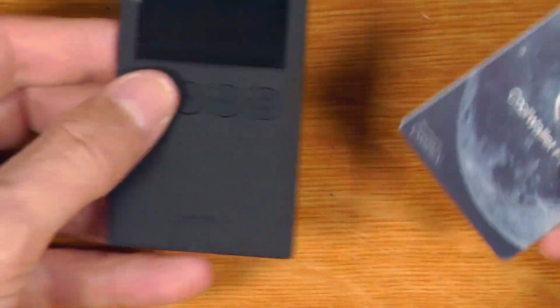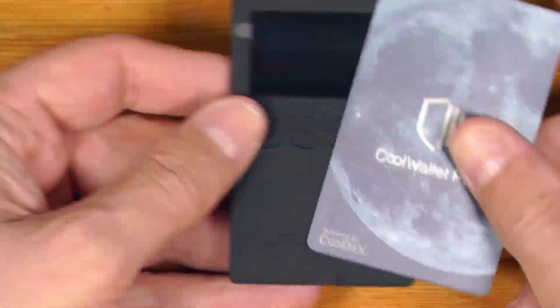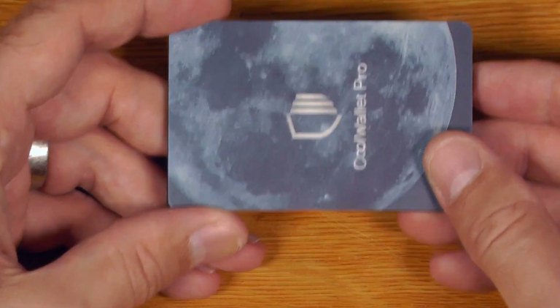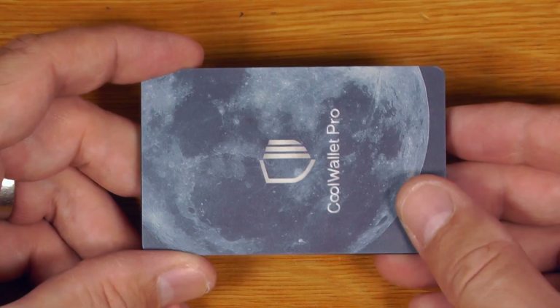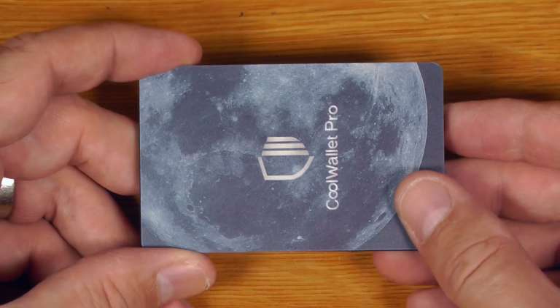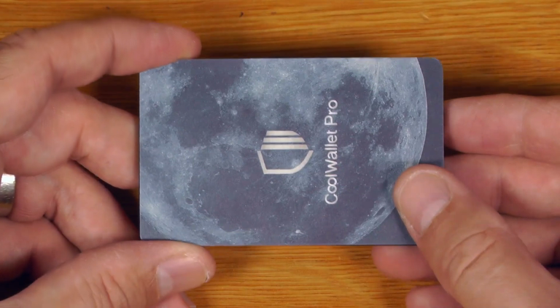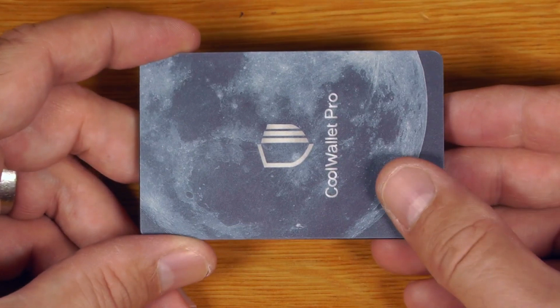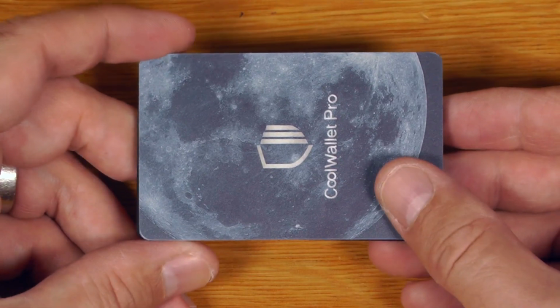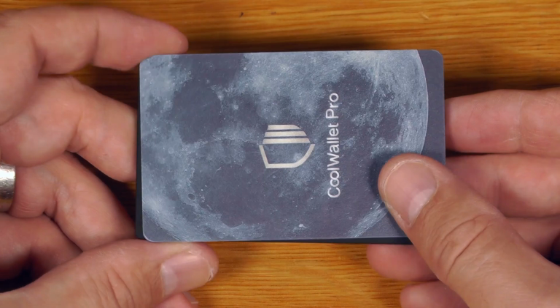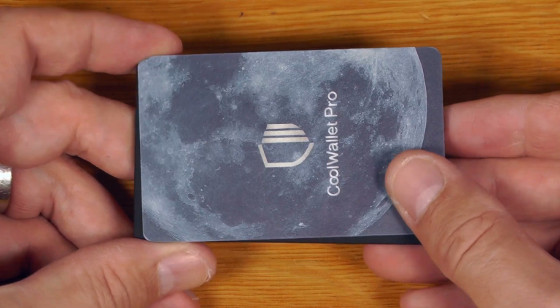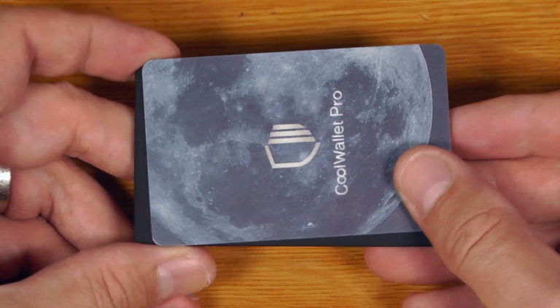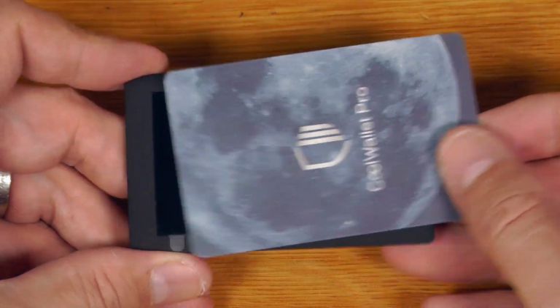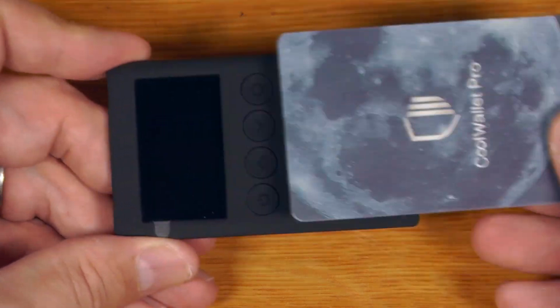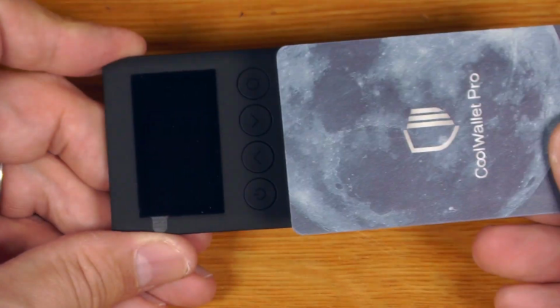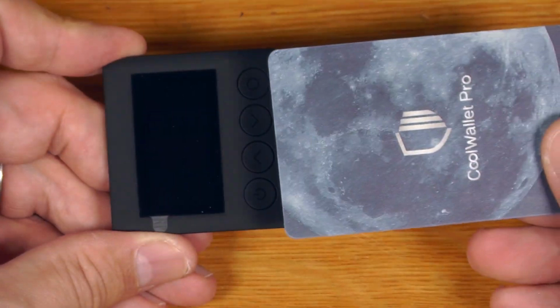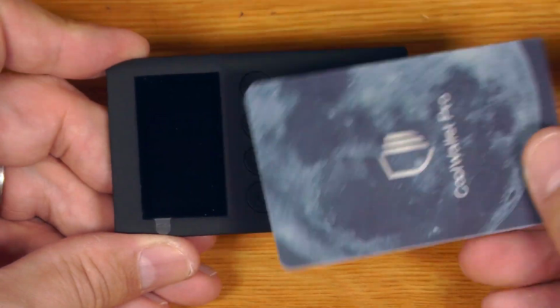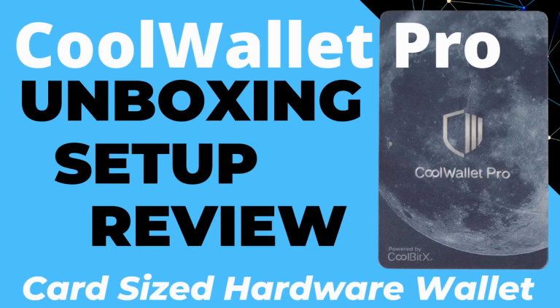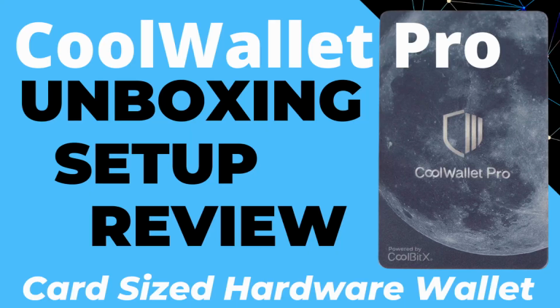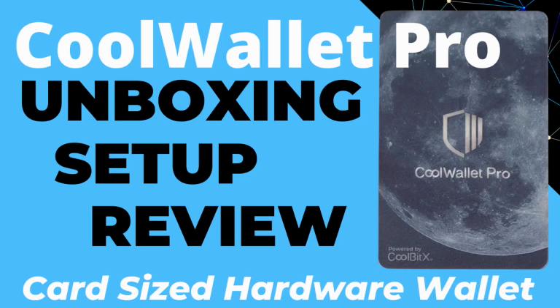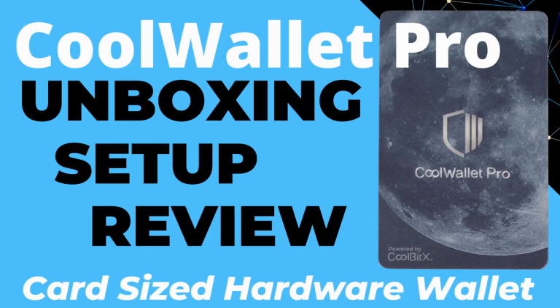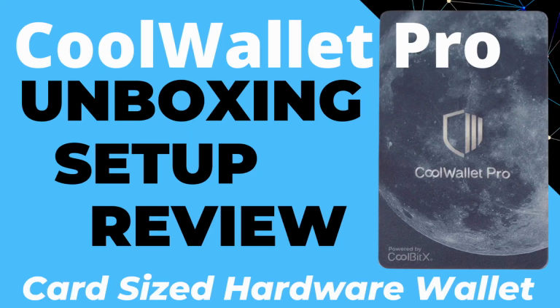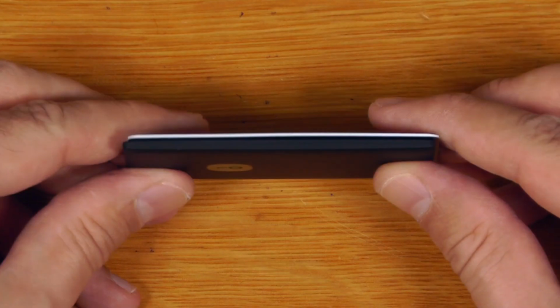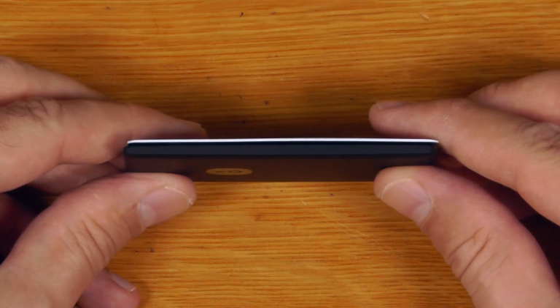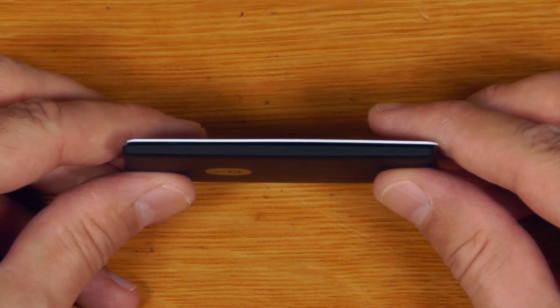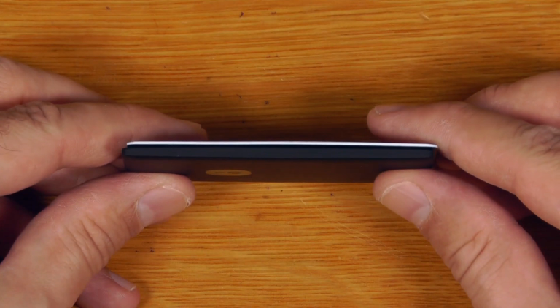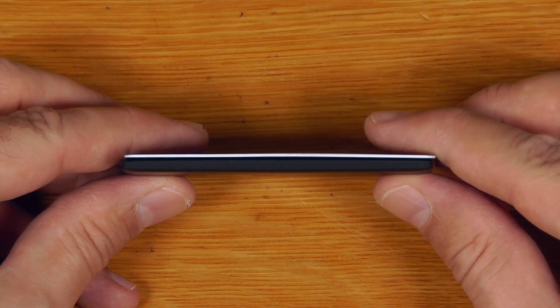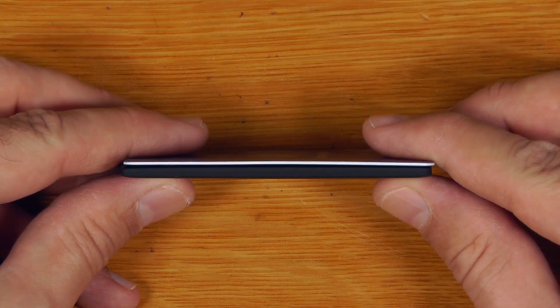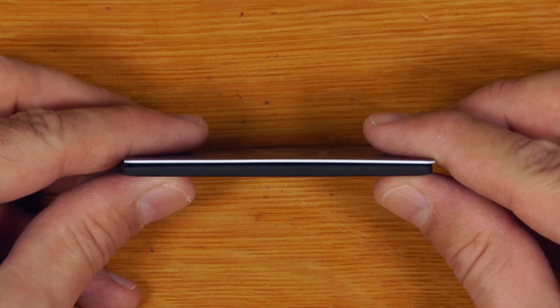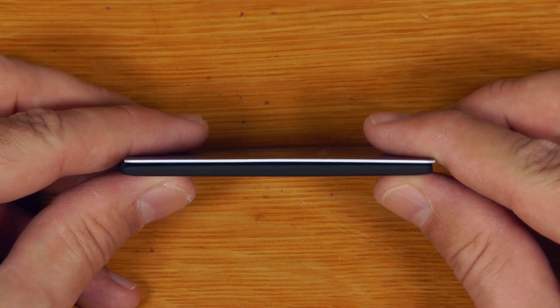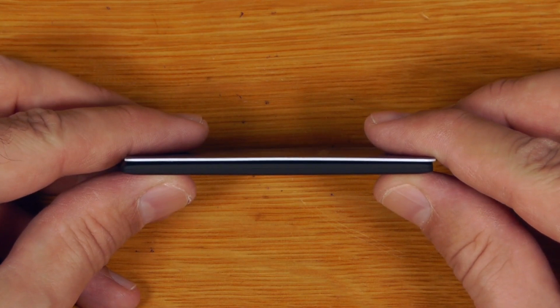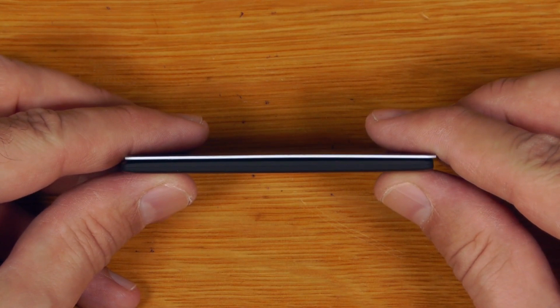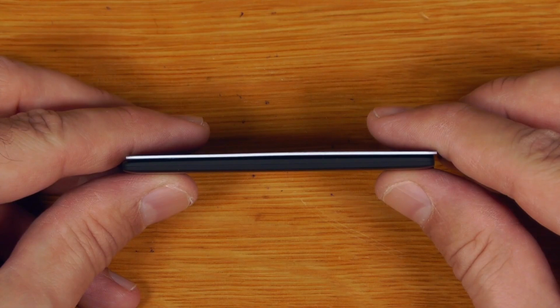It's actually similar in size to a credit card, just like this cool wallet here, but obviously not nearly as thin.